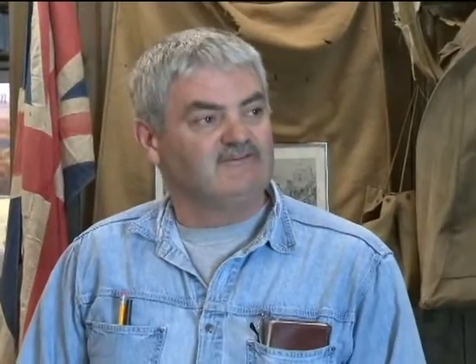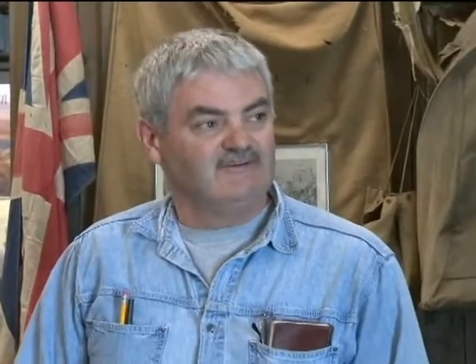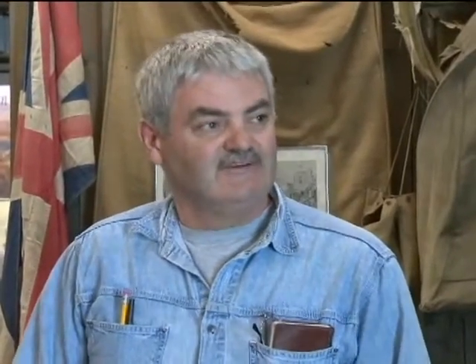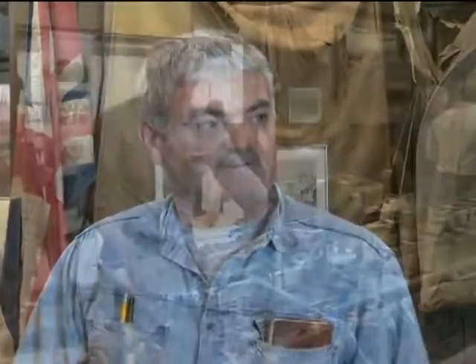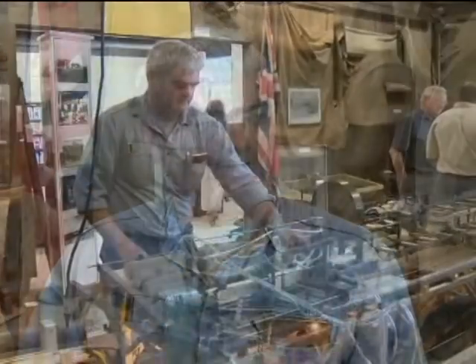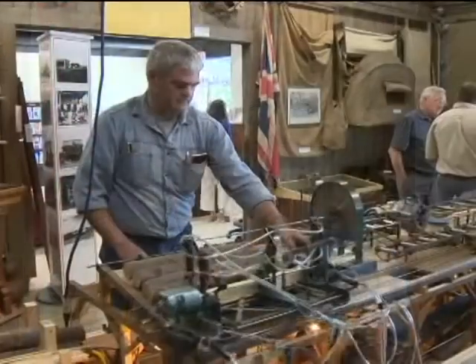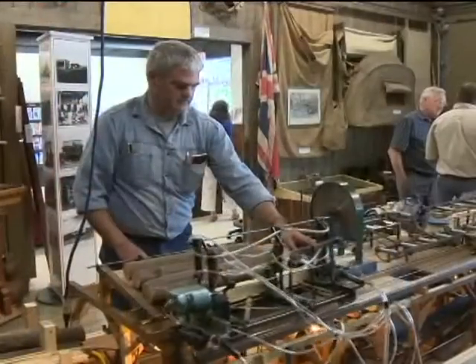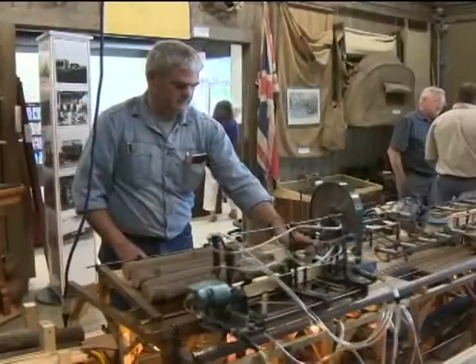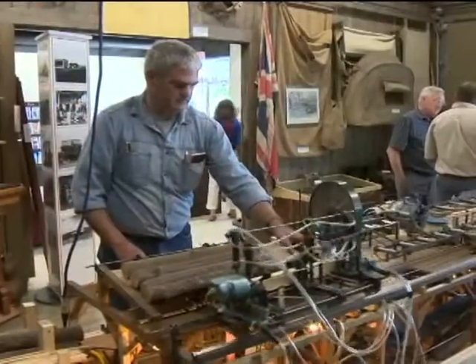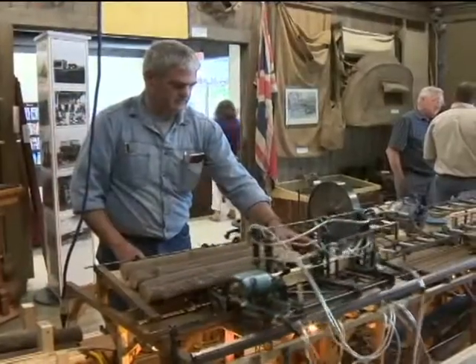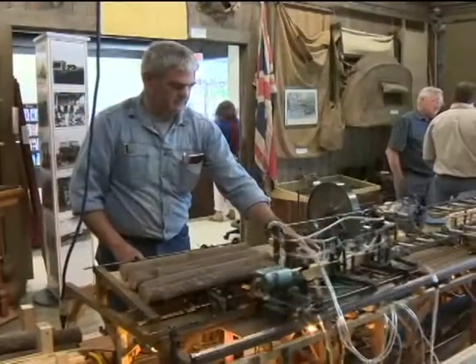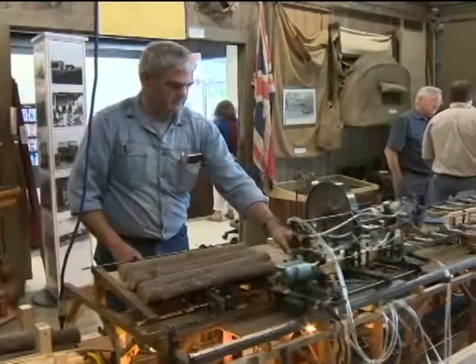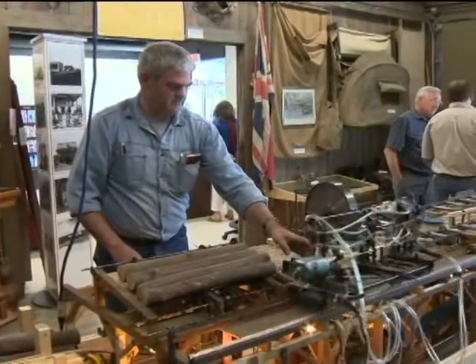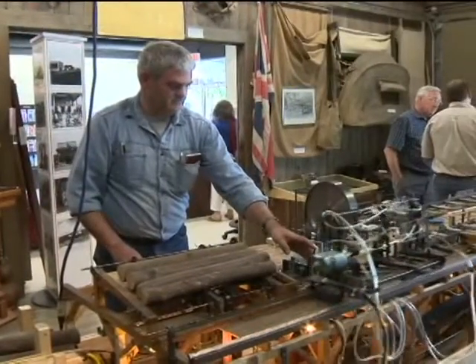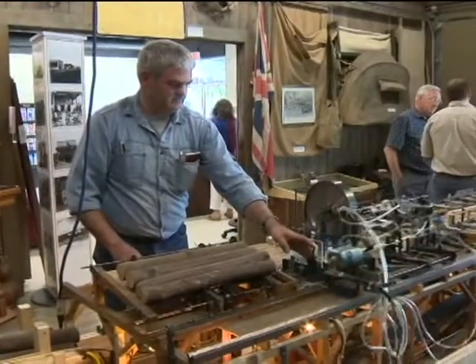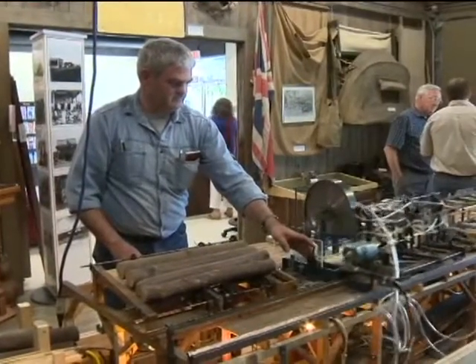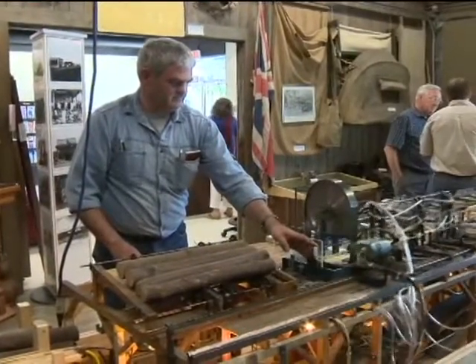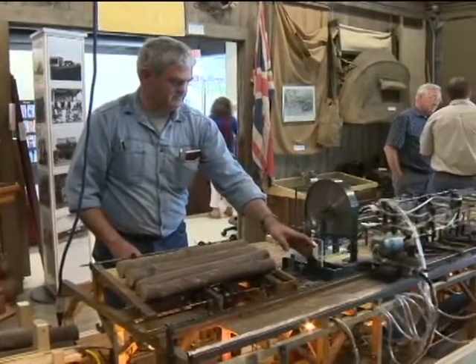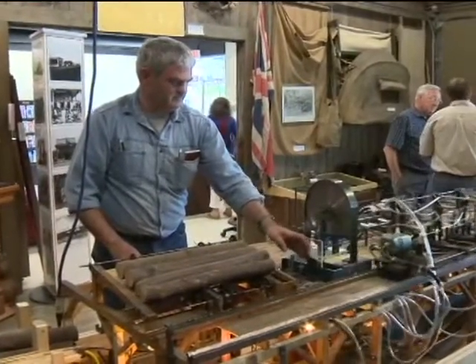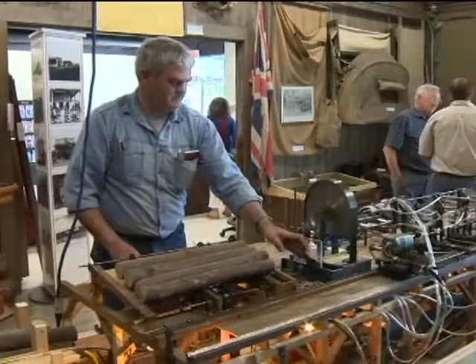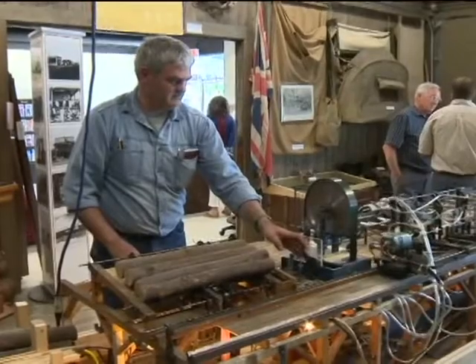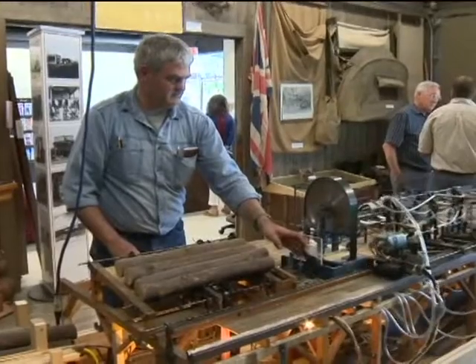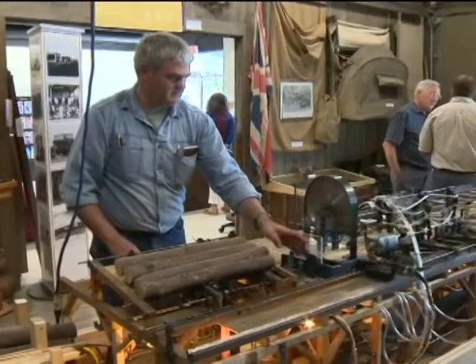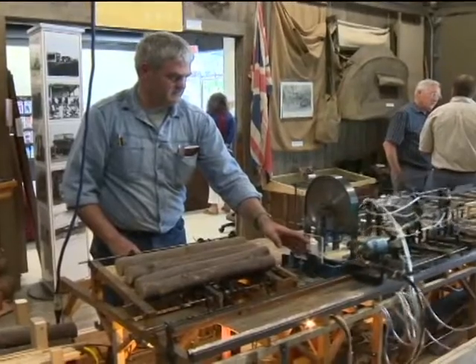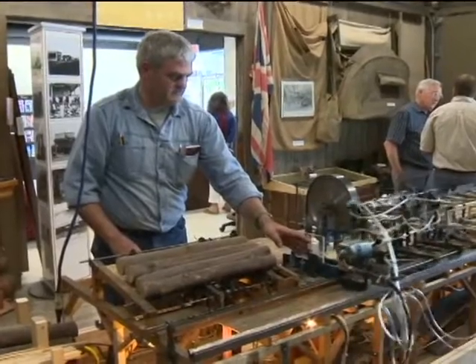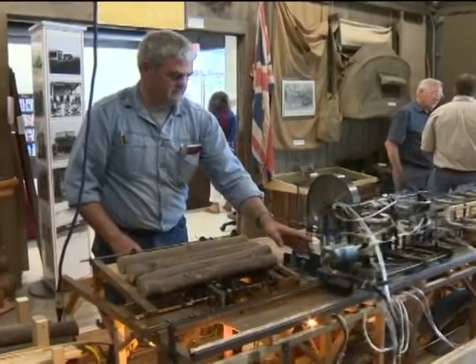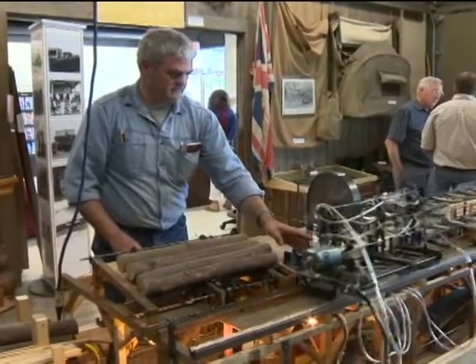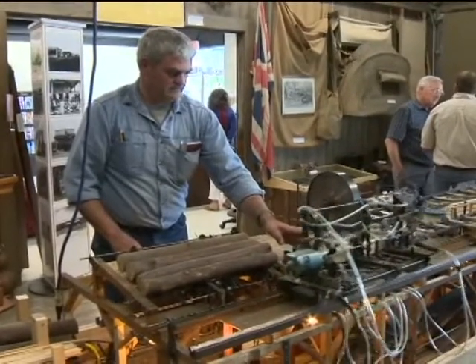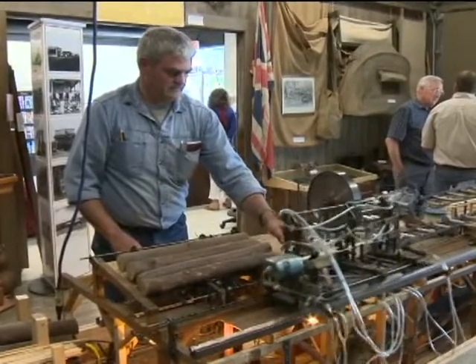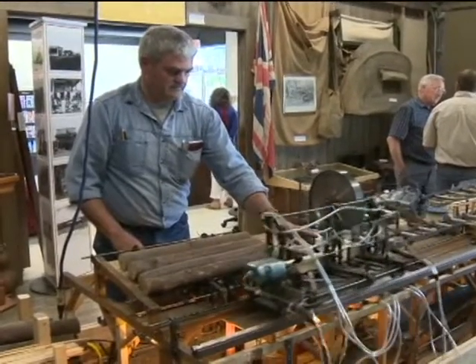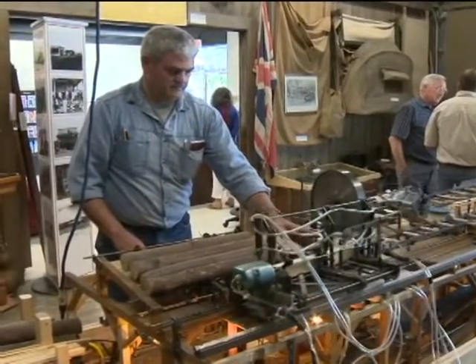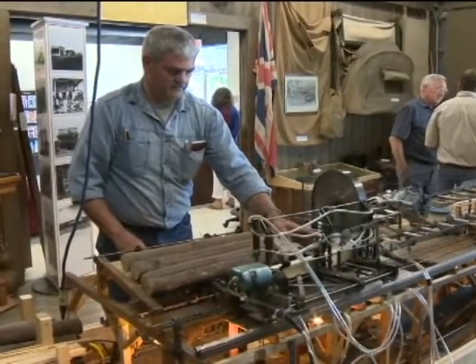Quelch would have approved. He was a saw filer — next to the millwright, the most important job in the plant.